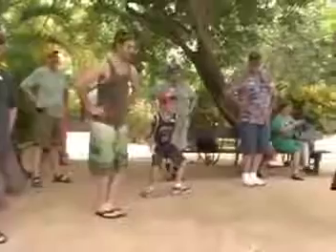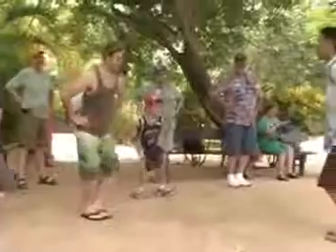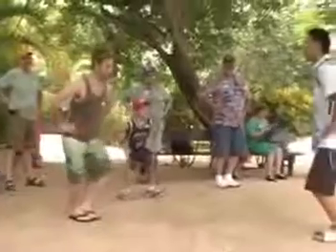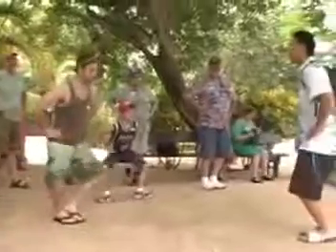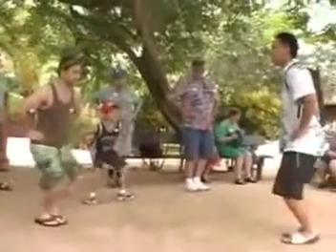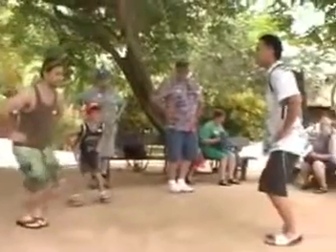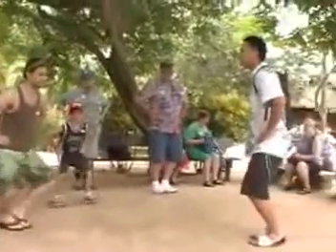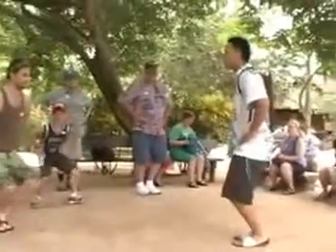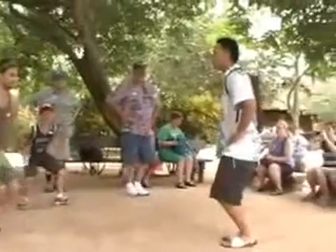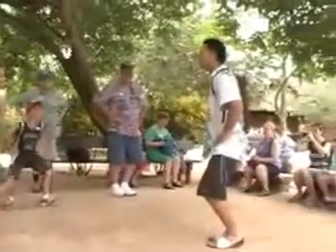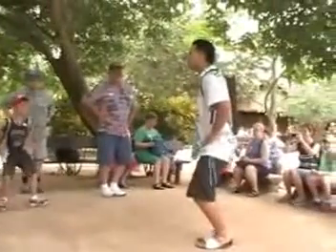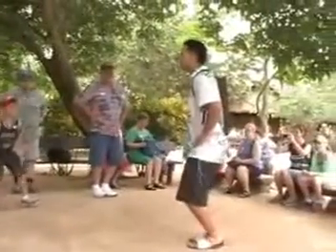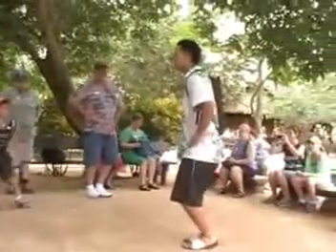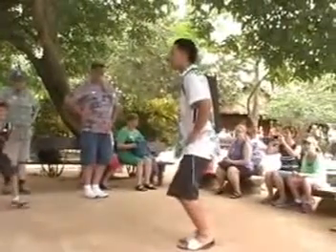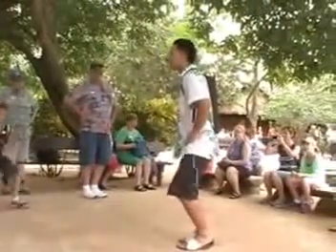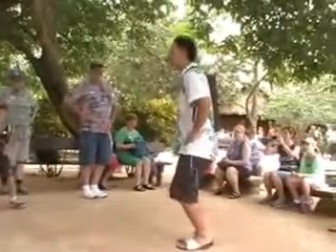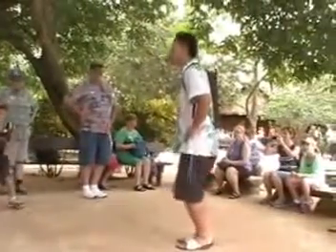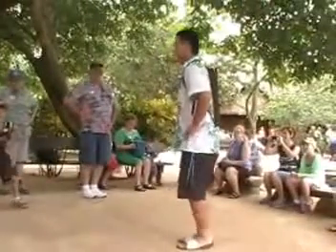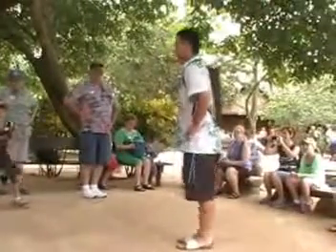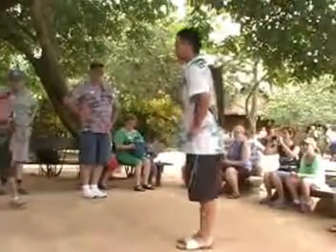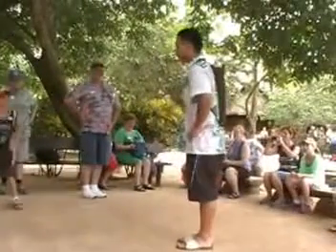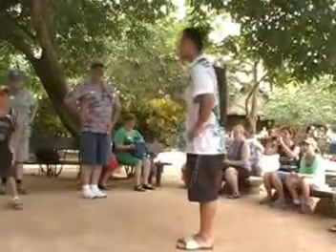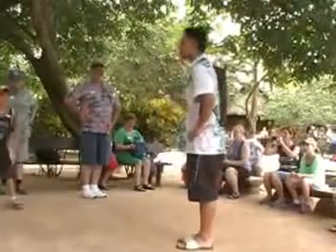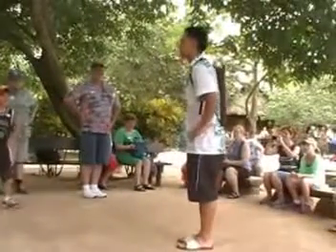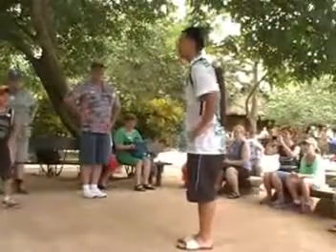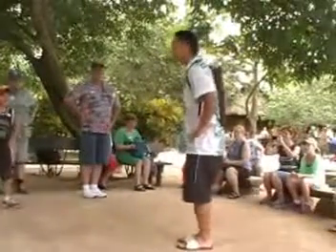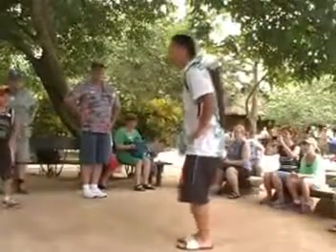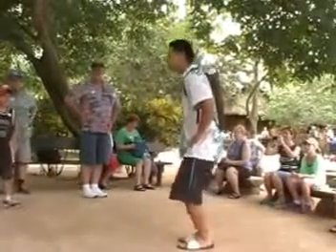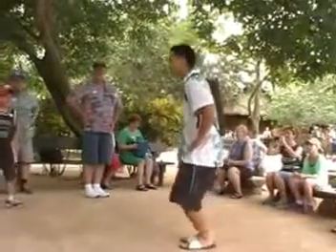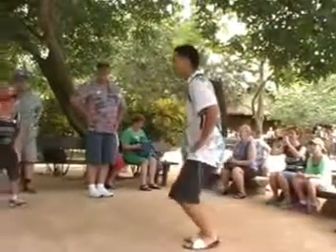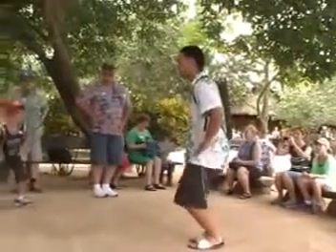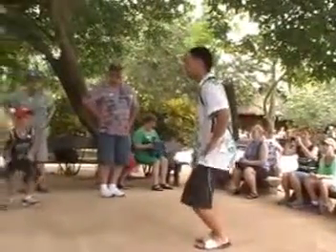I'm going to add some hand motions and follow the jump. I'm going to hold like this.